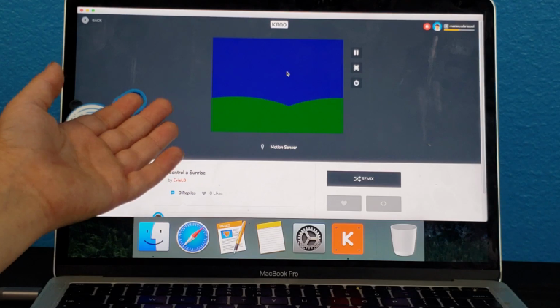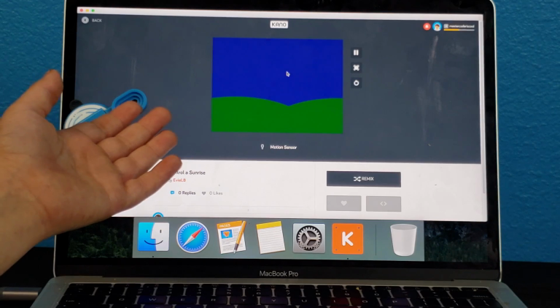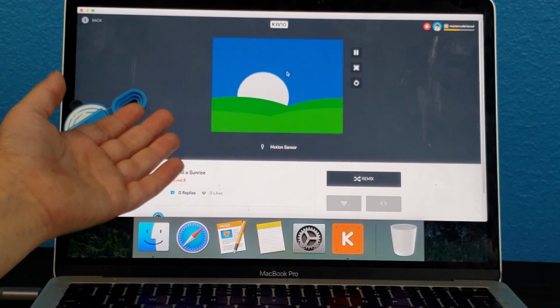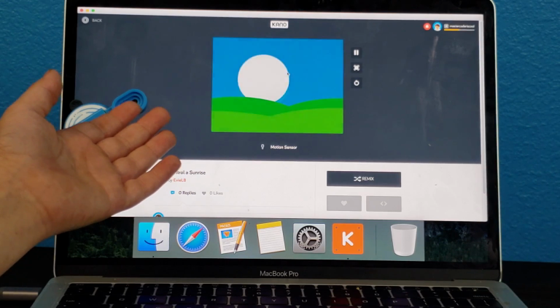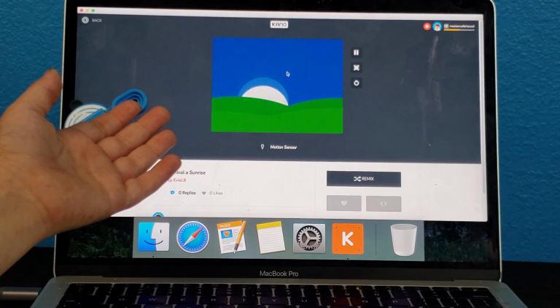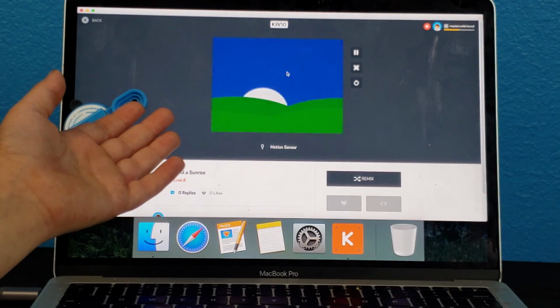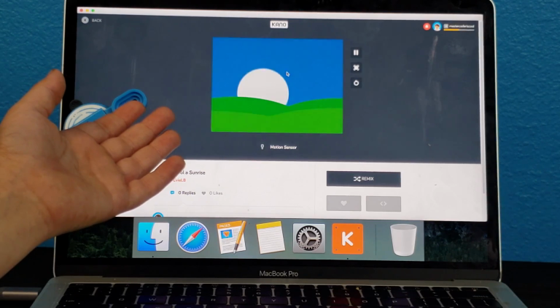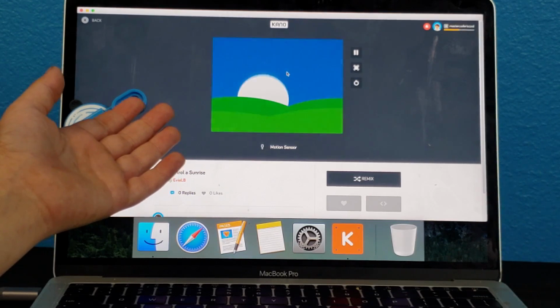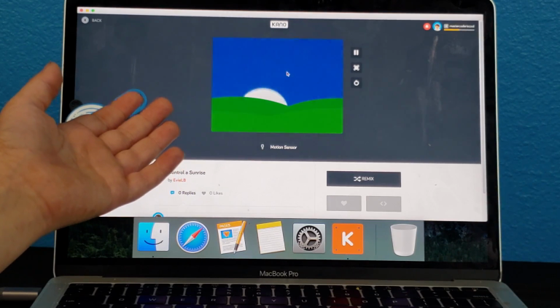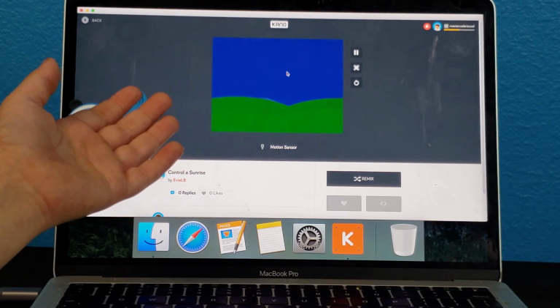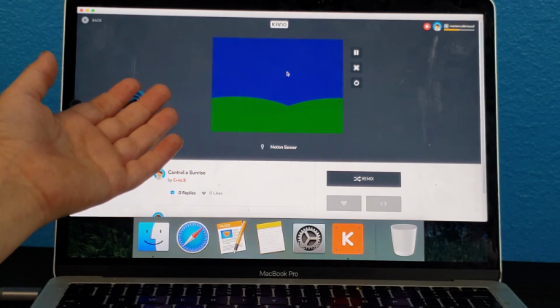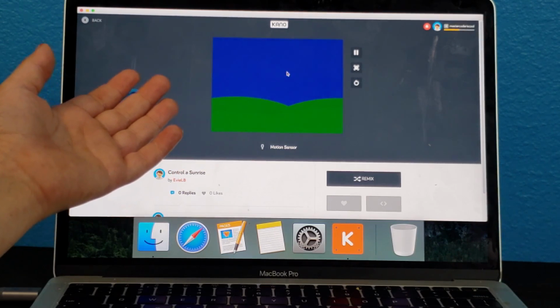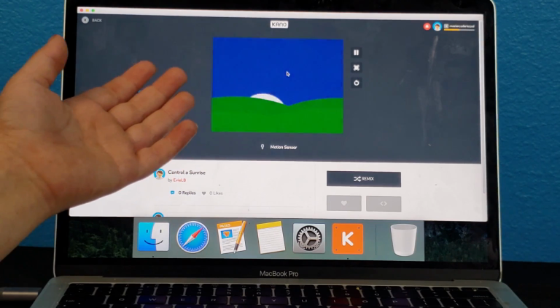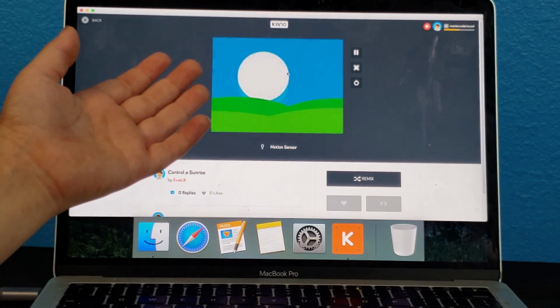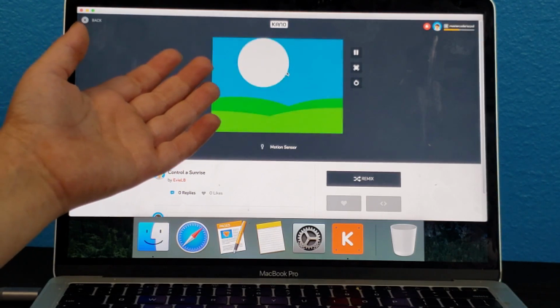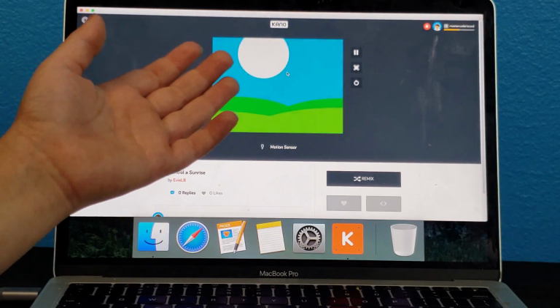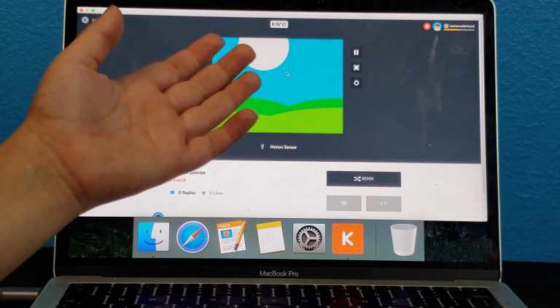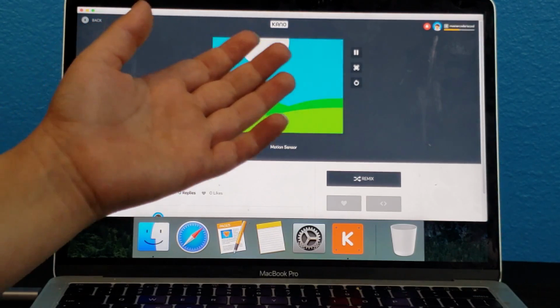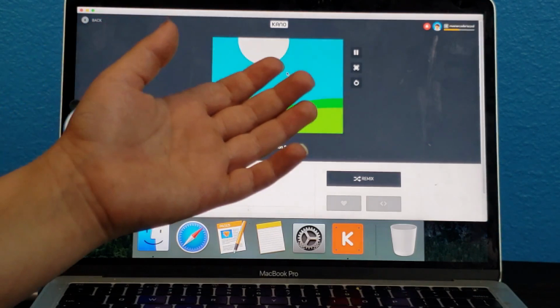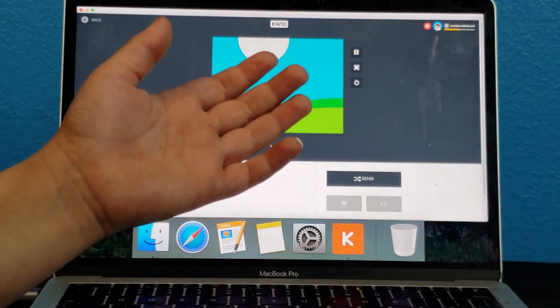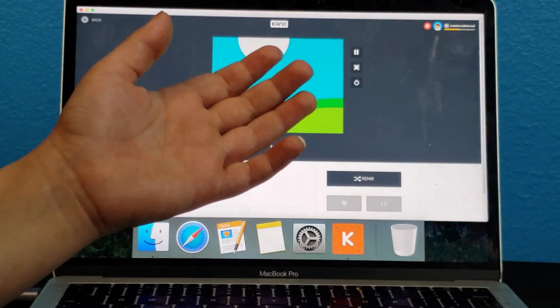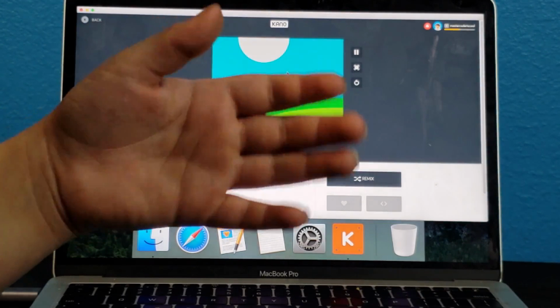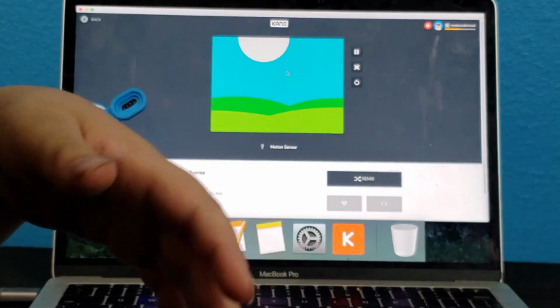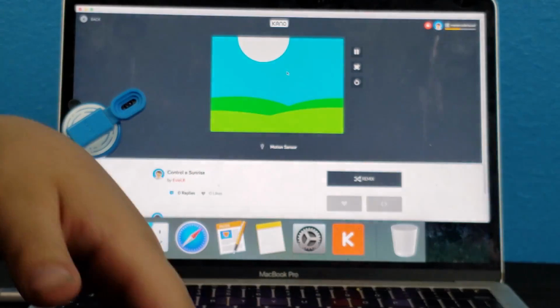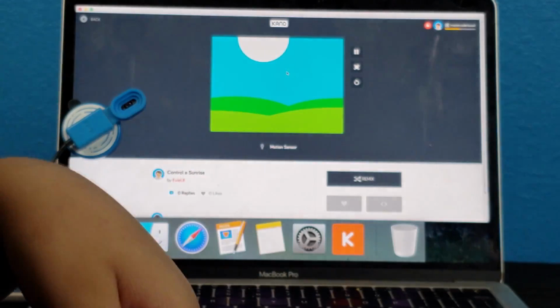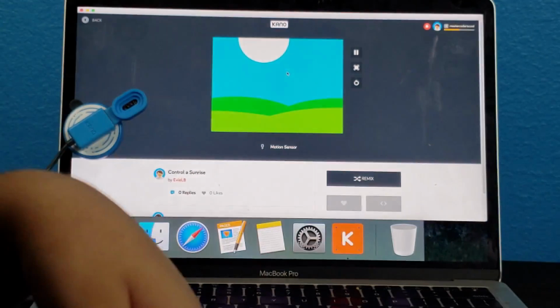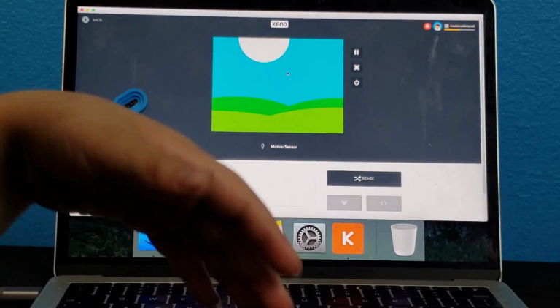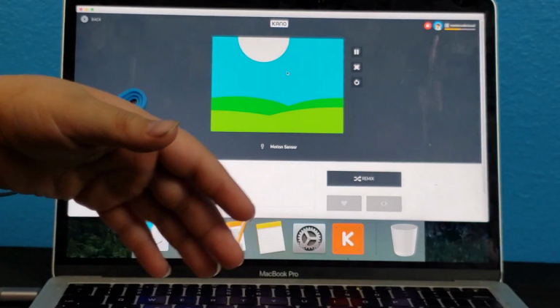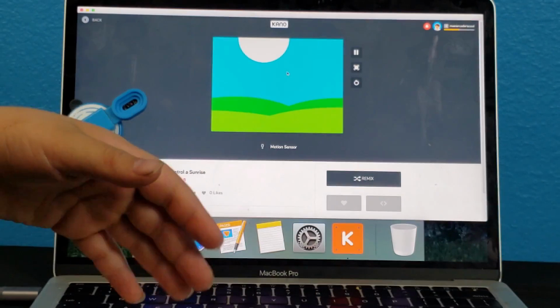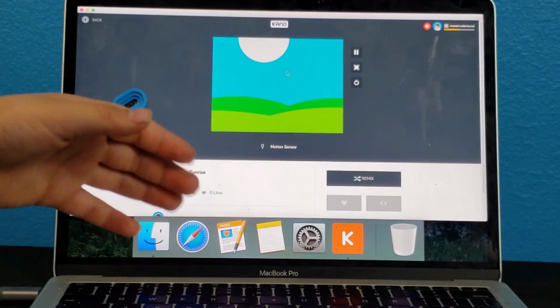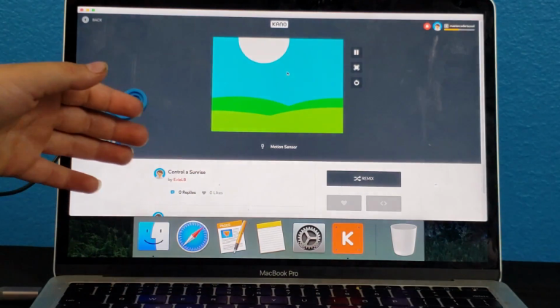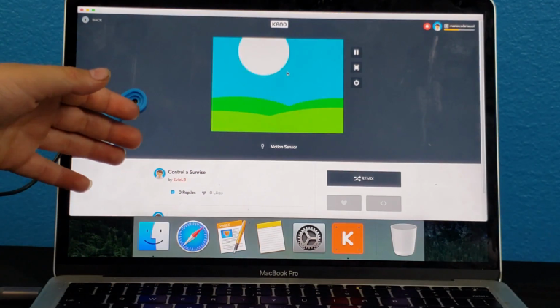Sunrise. Wait, I changed my mind. You can go back down.